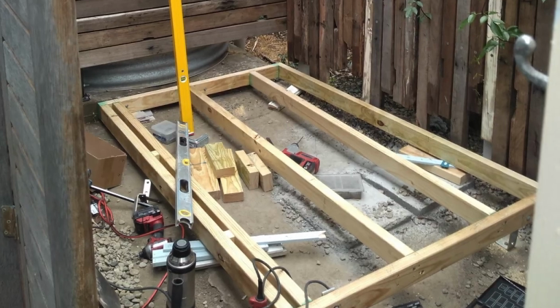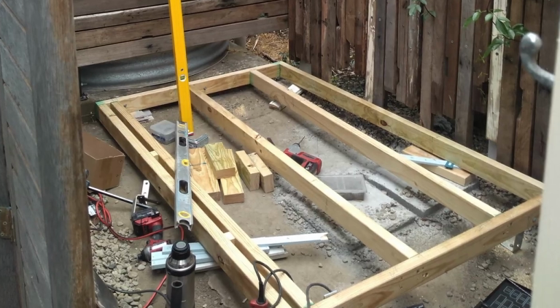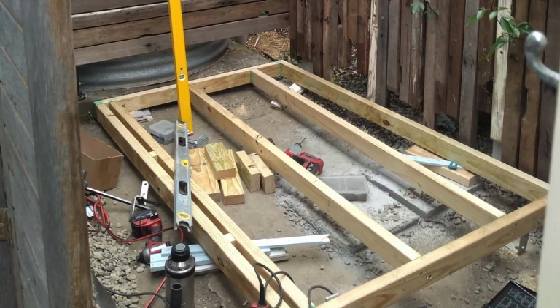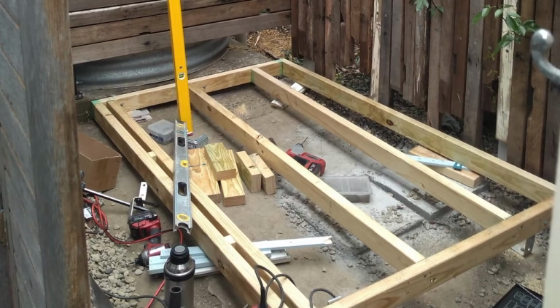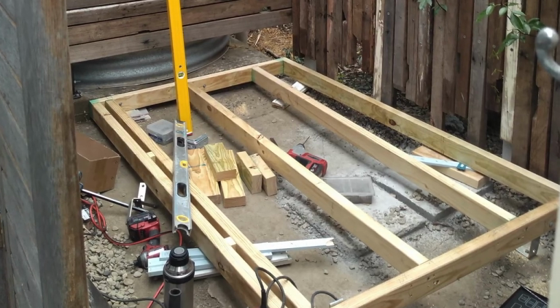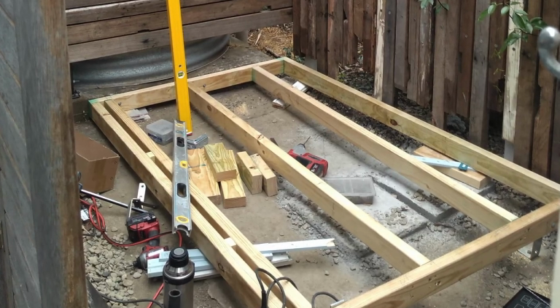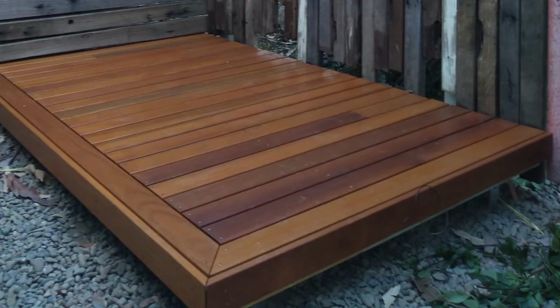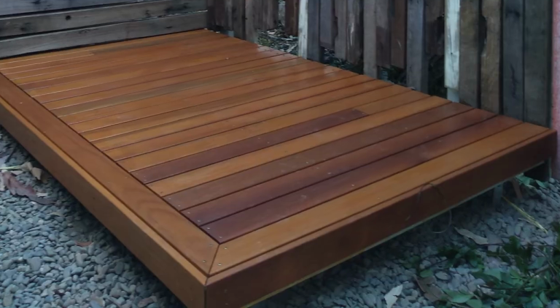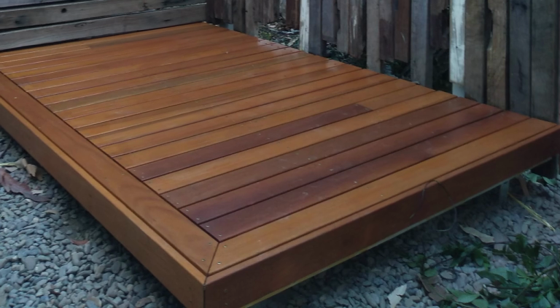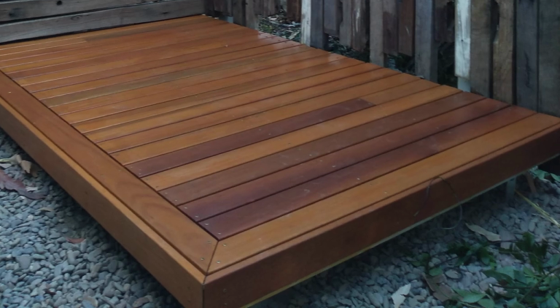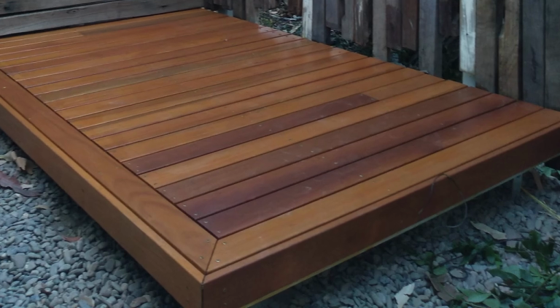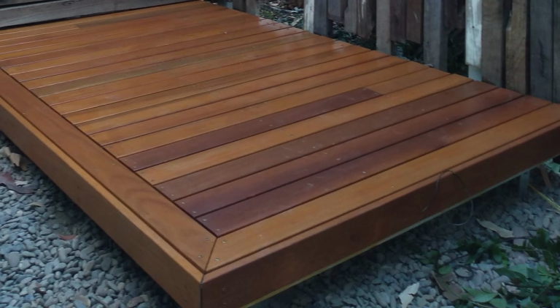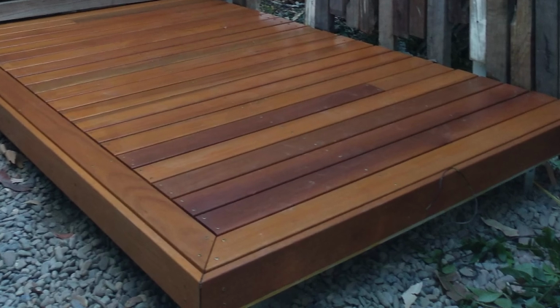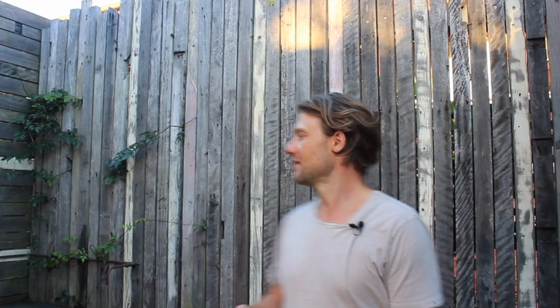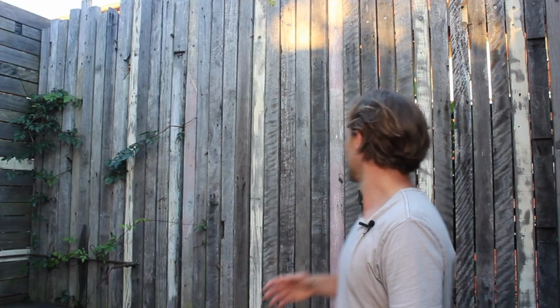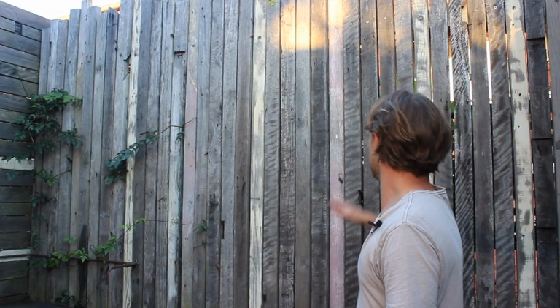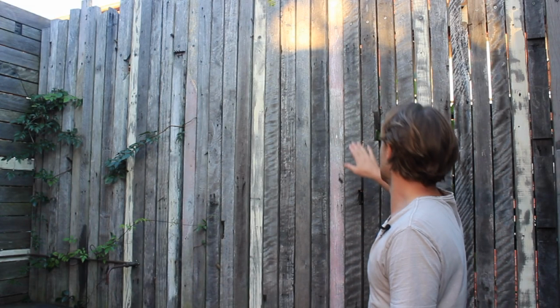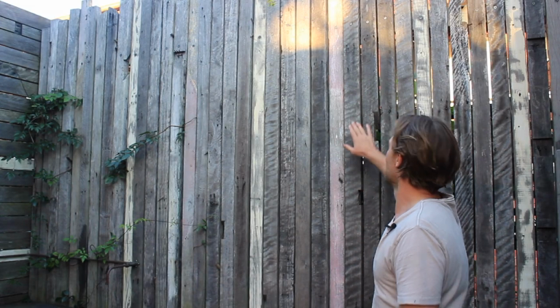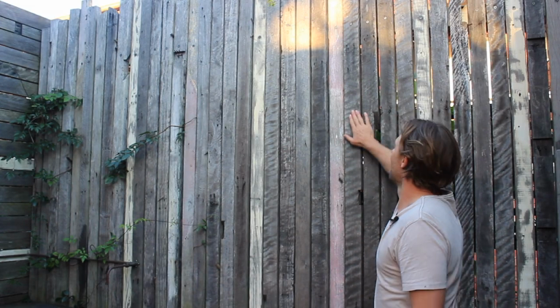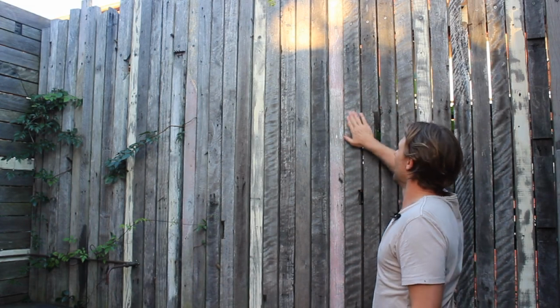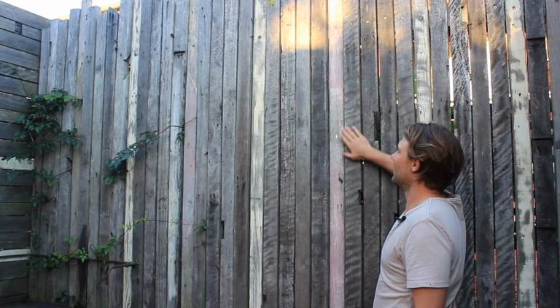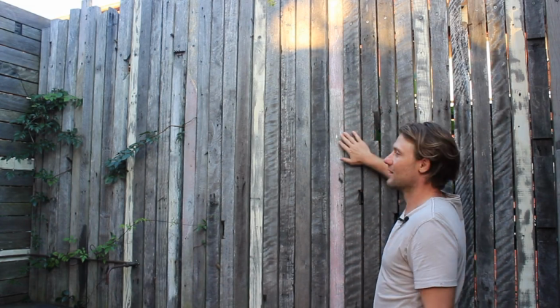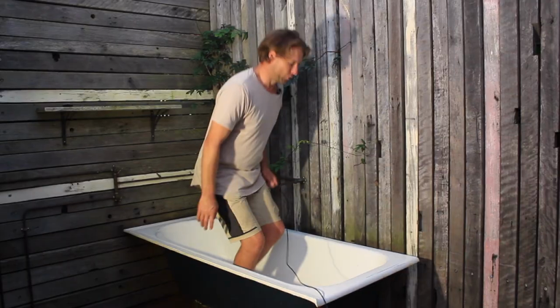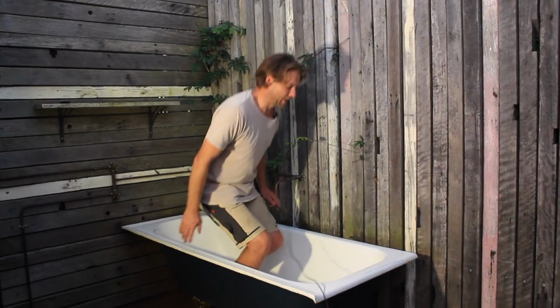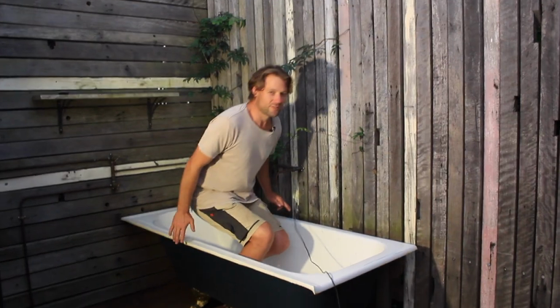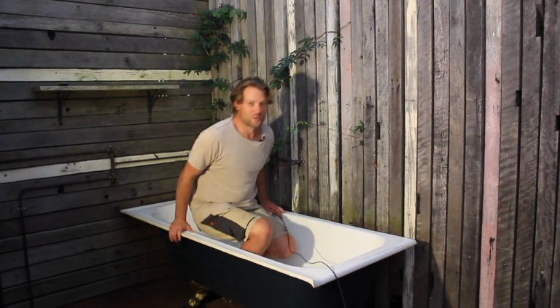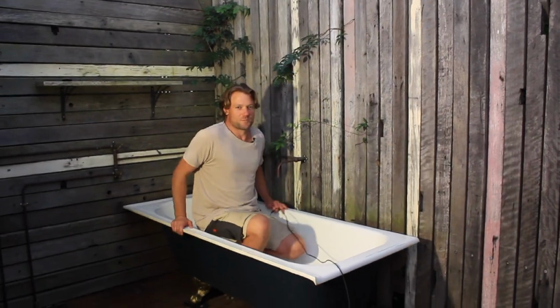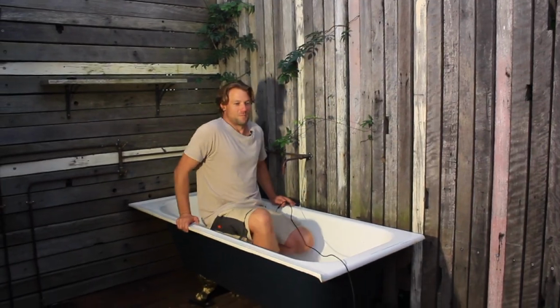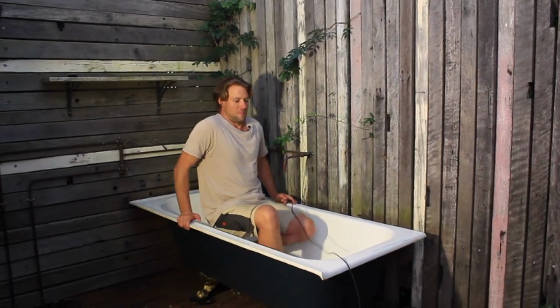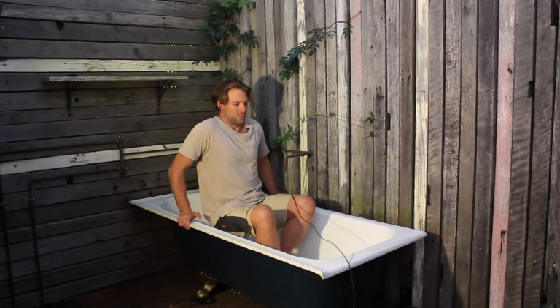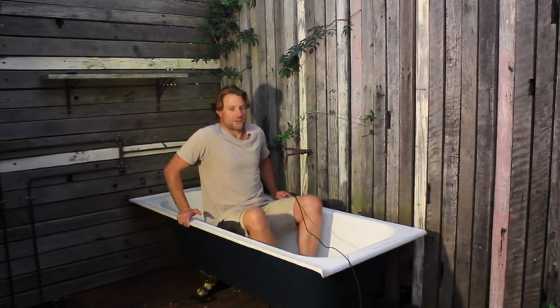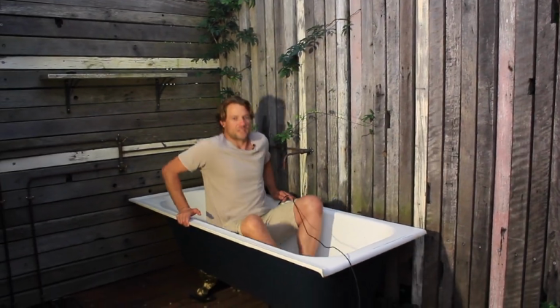Thanks for watching to the end of the video. I hope I've provided you a few outdoor bathroom ideas that you can implement in your own home.